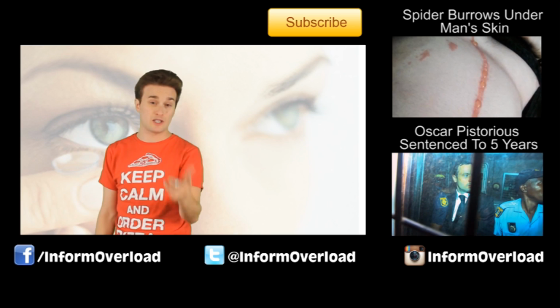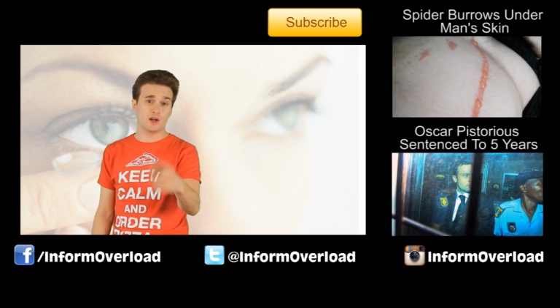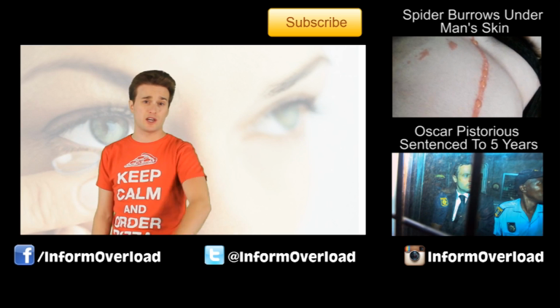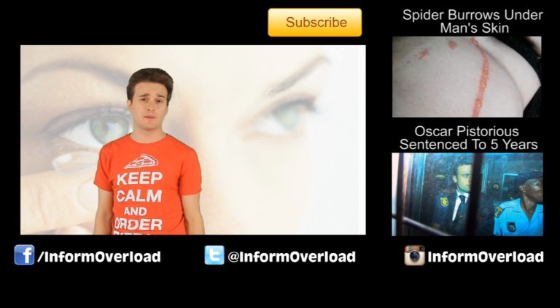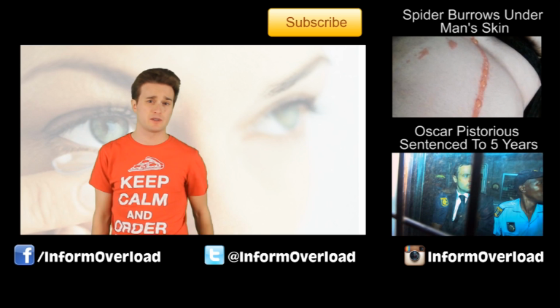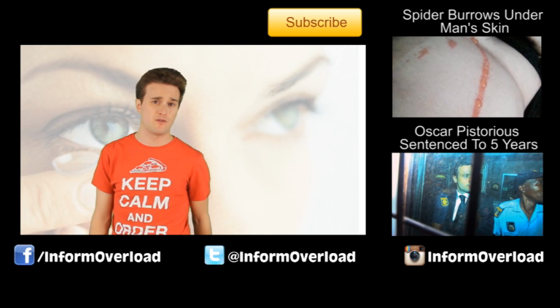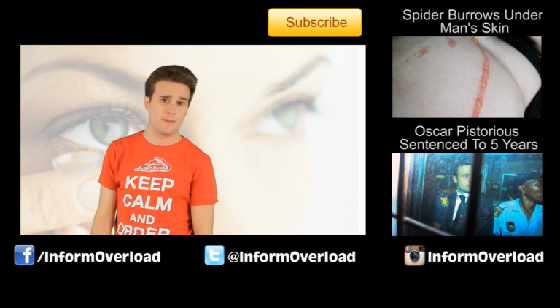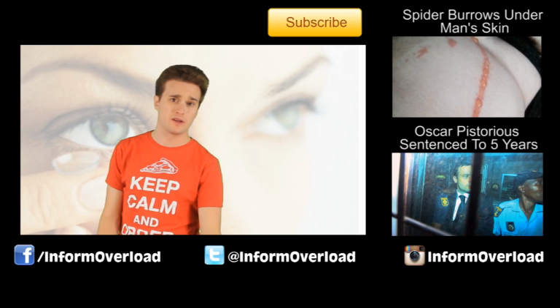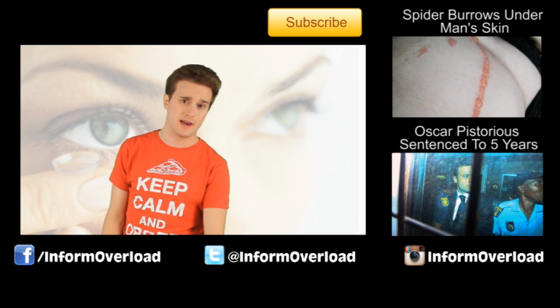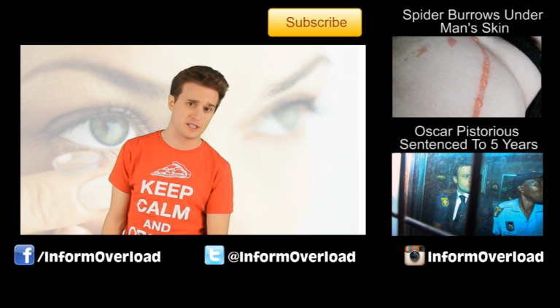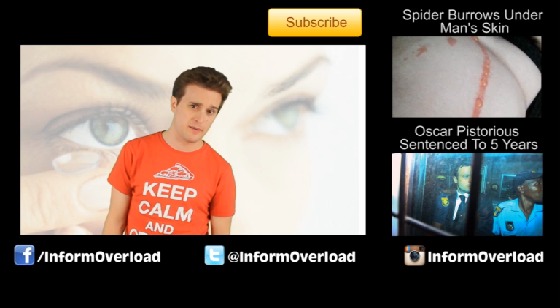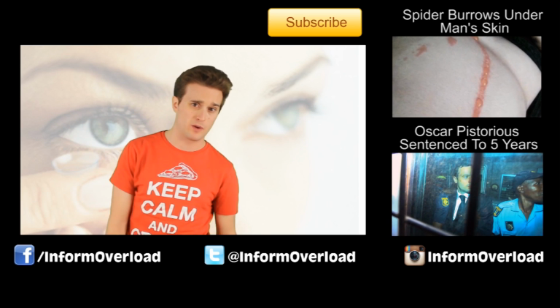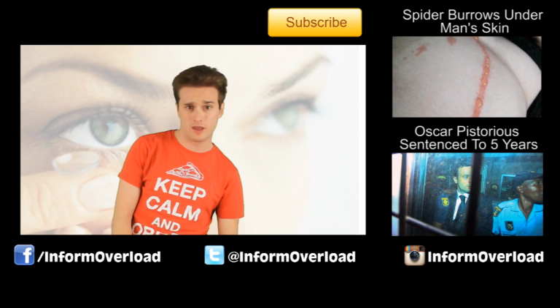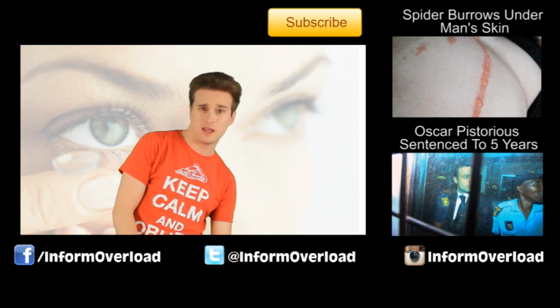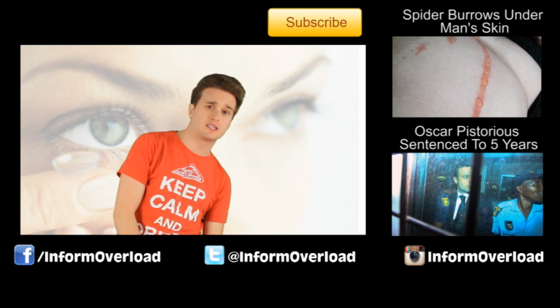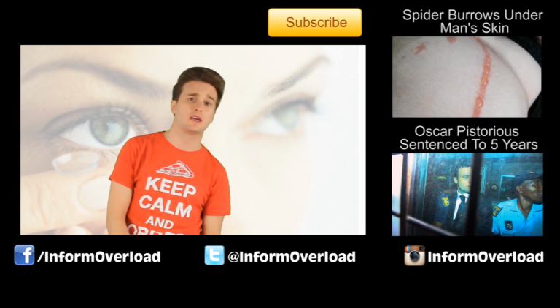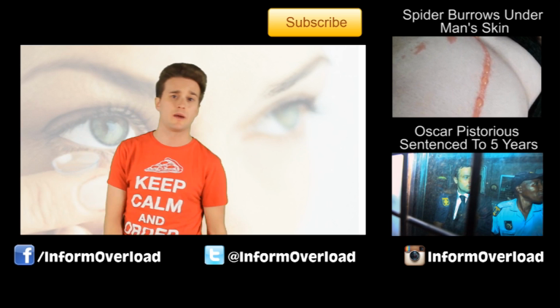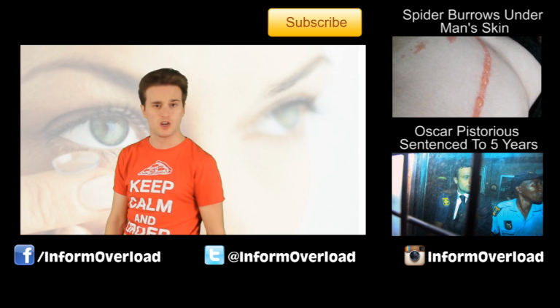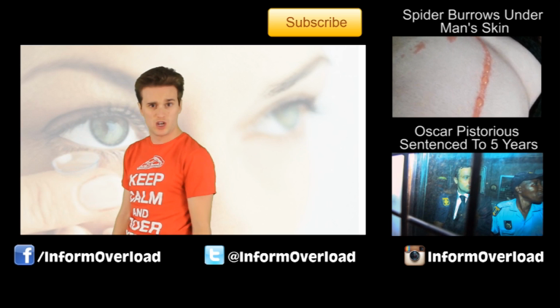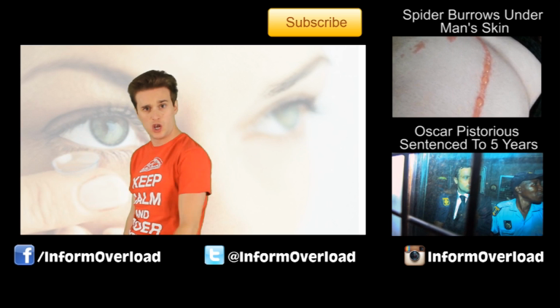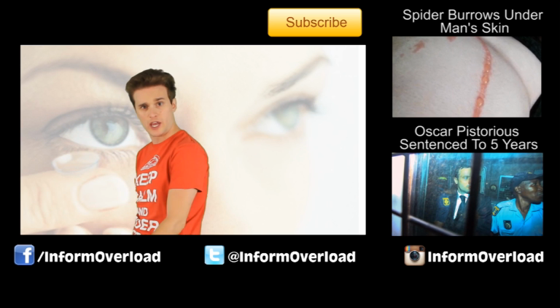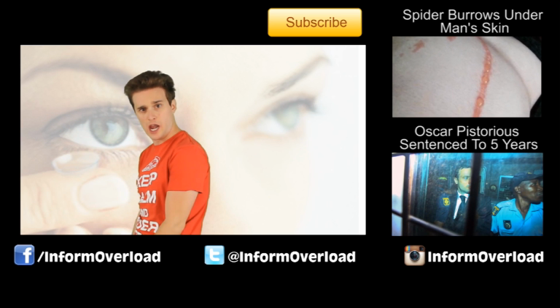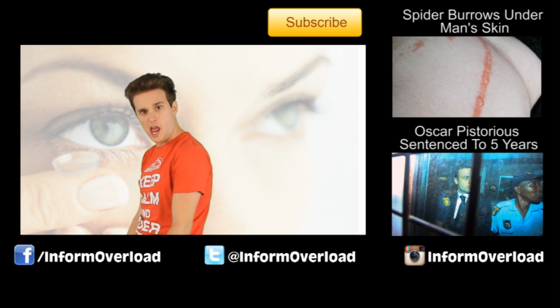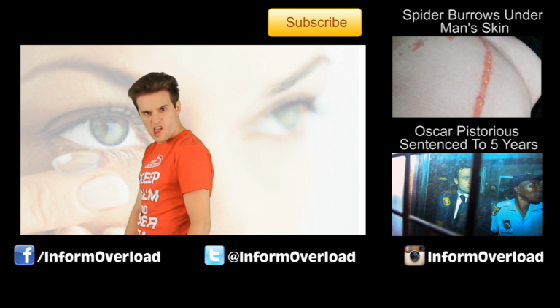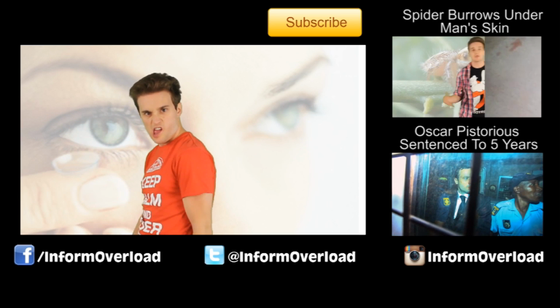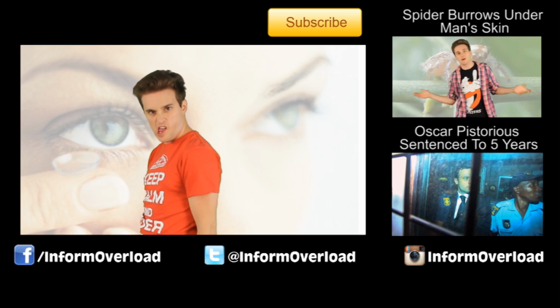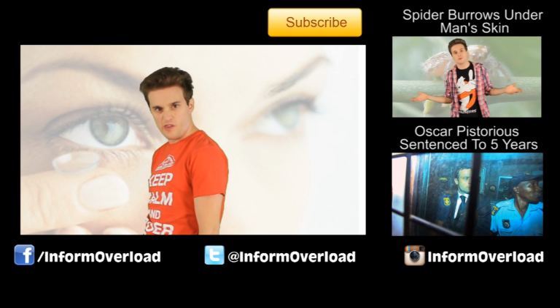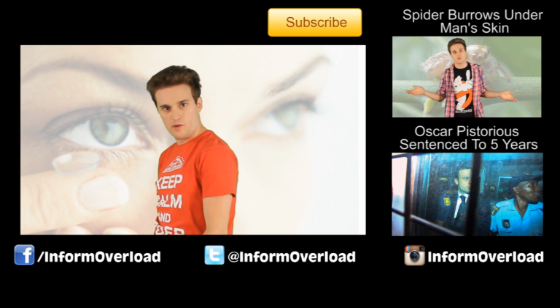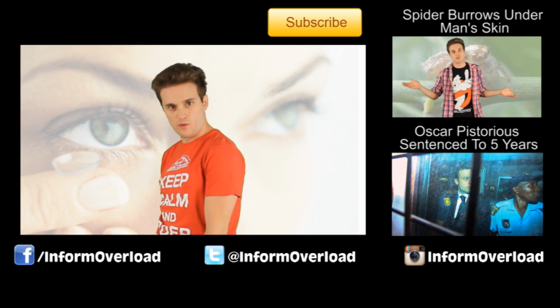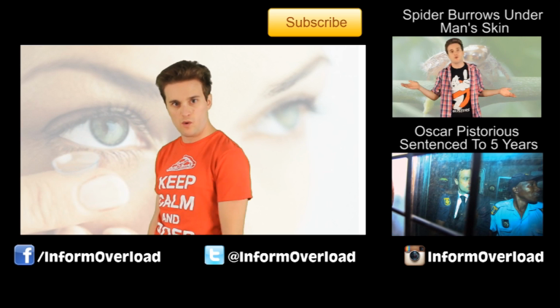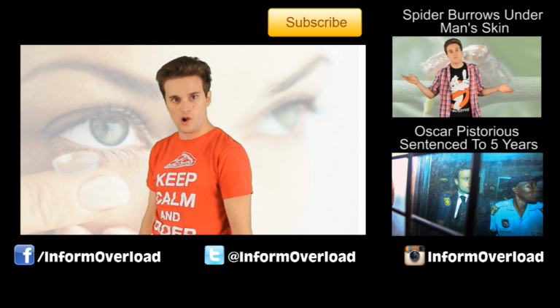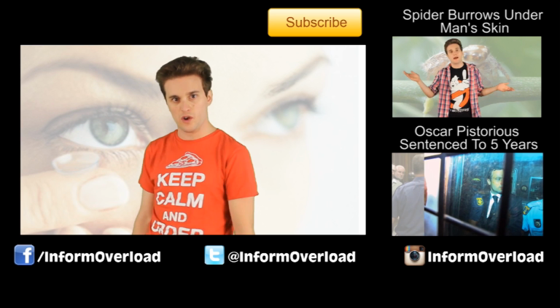Thanks for watching guys, my name is Dave Waffle. And as I always say, keep it real, keep it glossy, and keep it good looking.